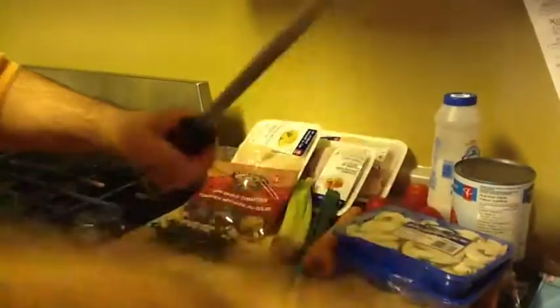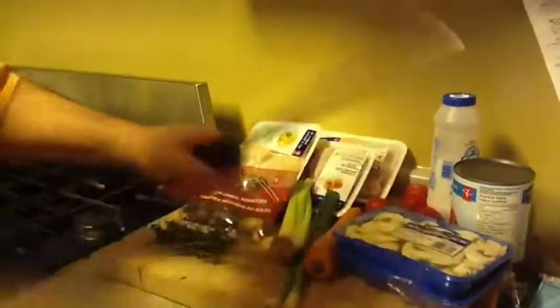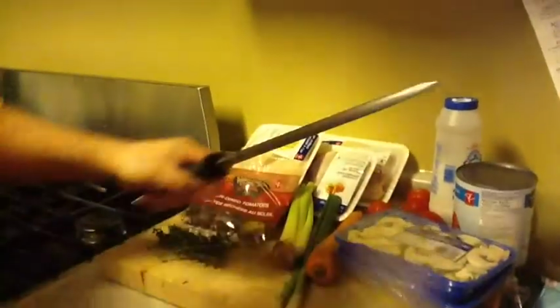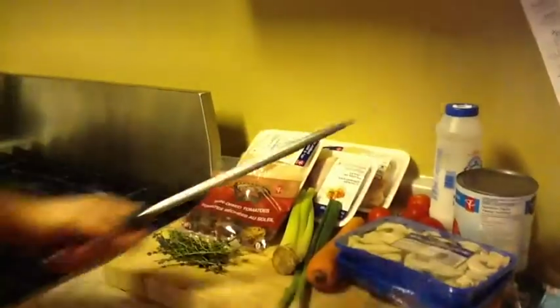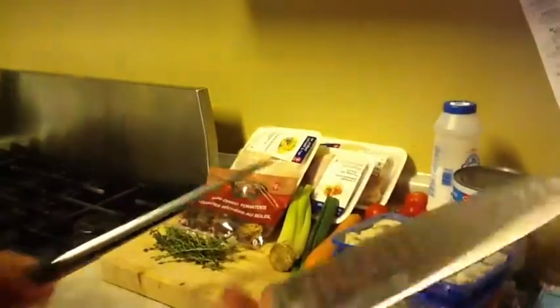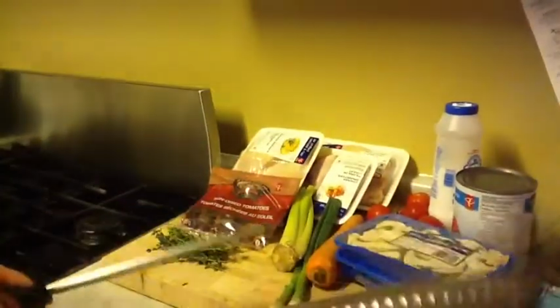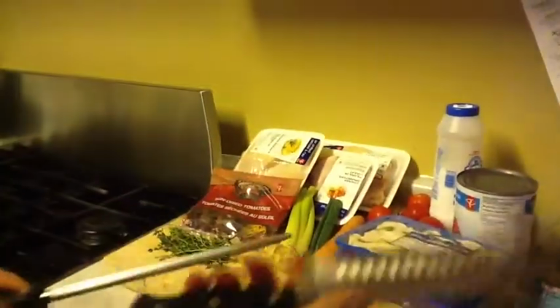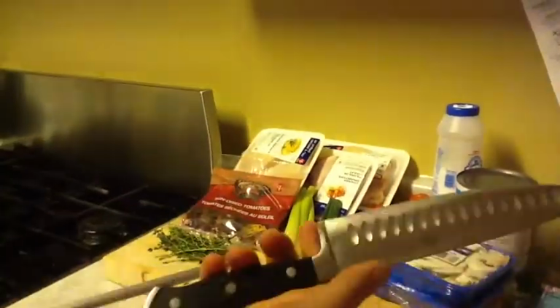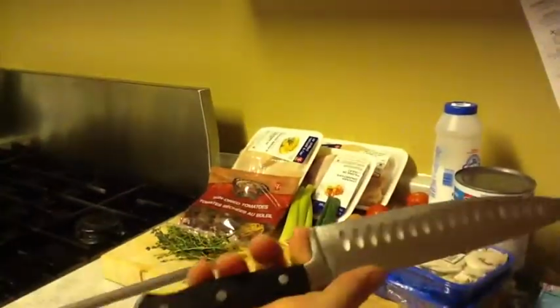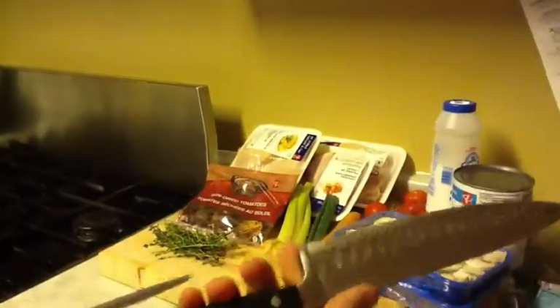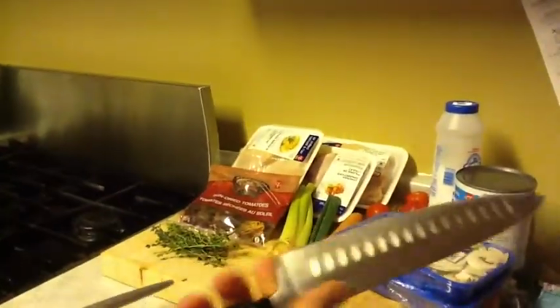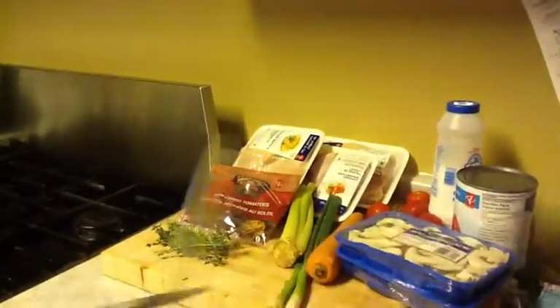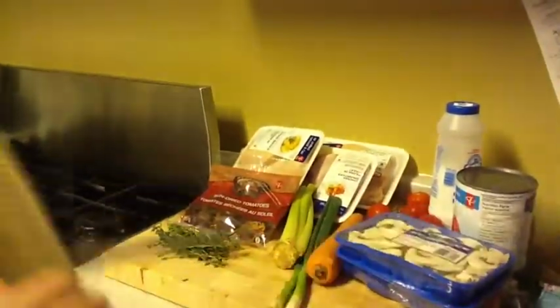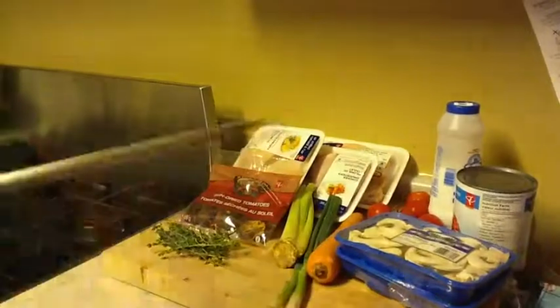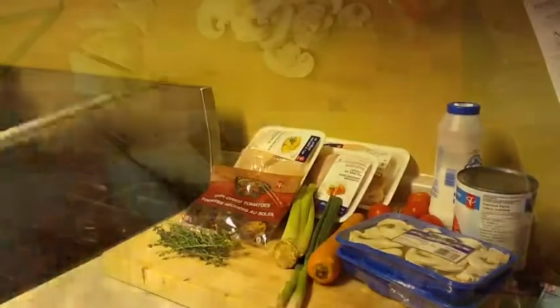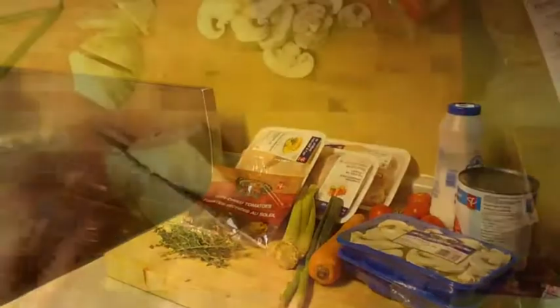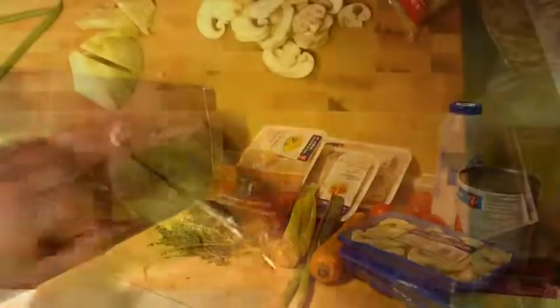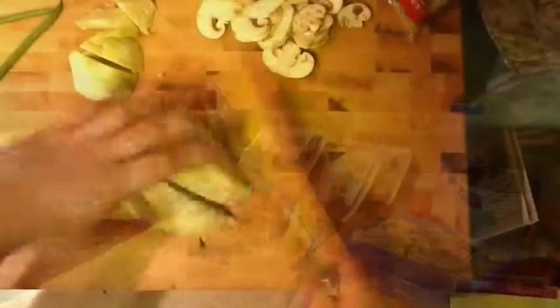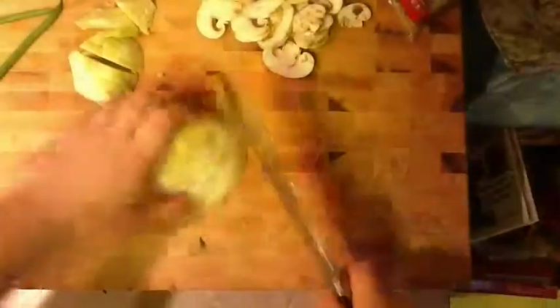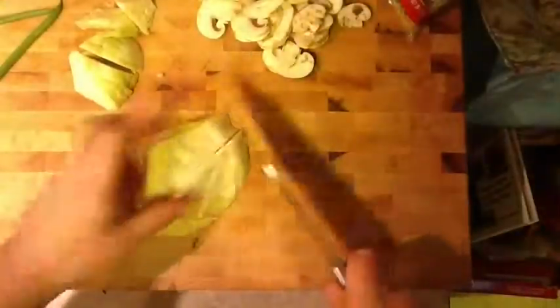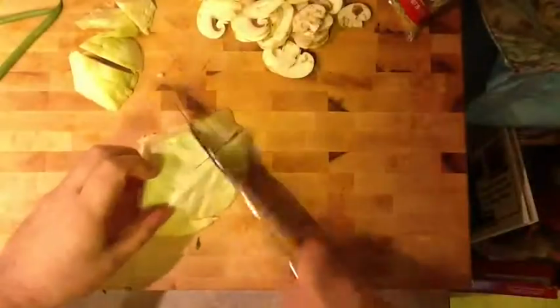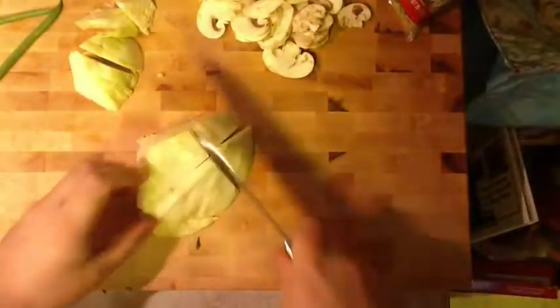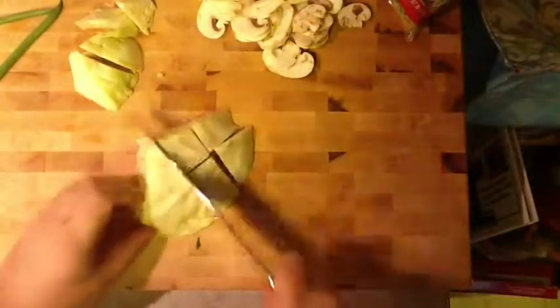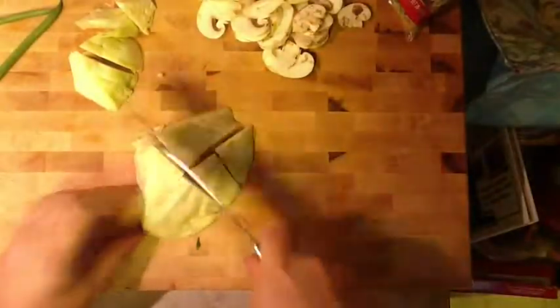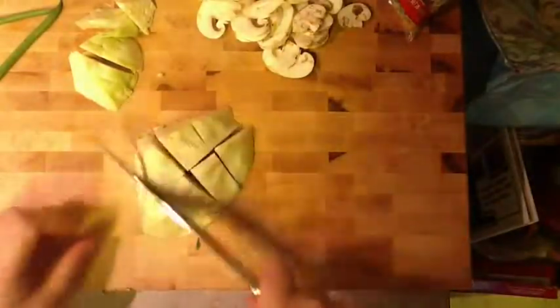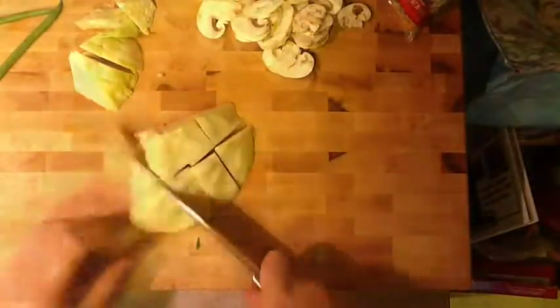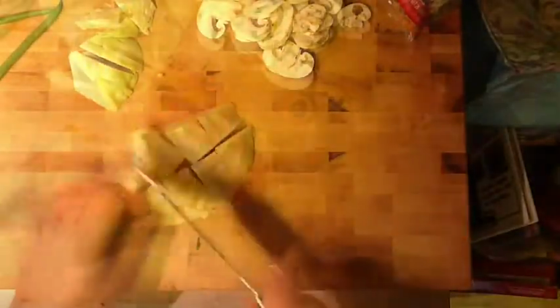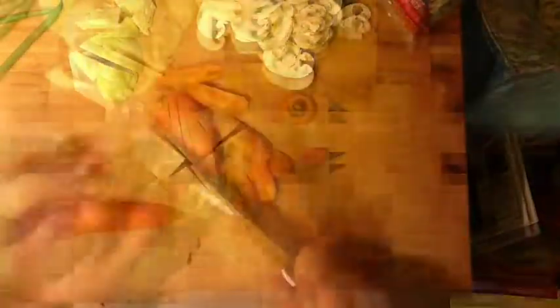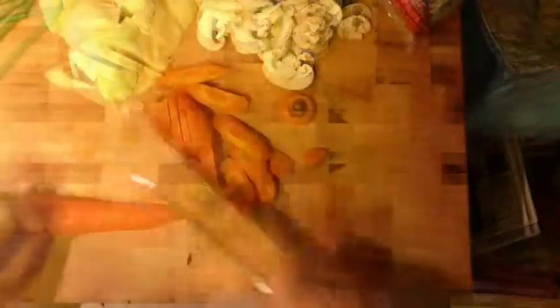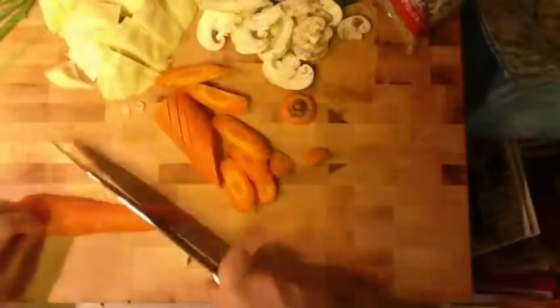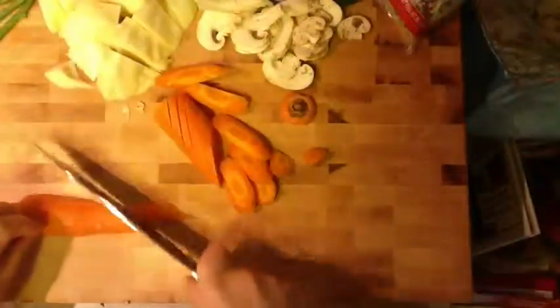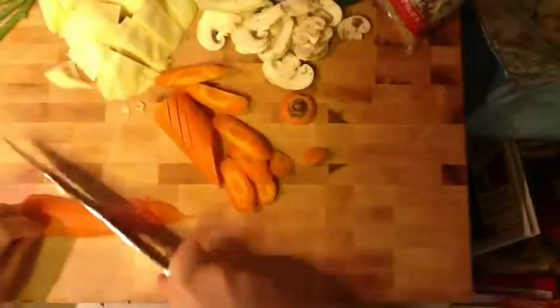We've got to sharpen the knife and get it all ready to go. We've got our nice lovely chef's knife — easy to sharpen, easy to cut, easy to use.